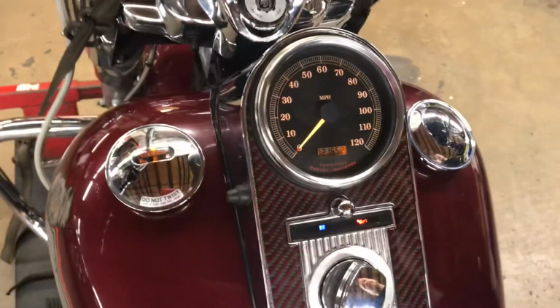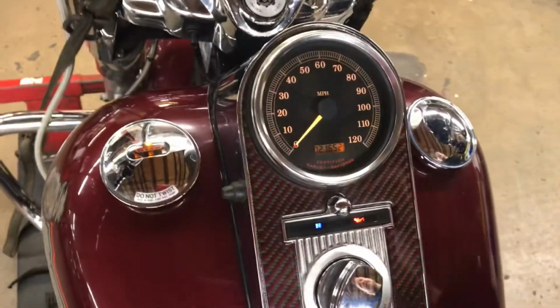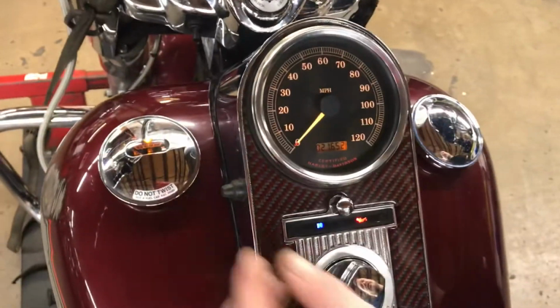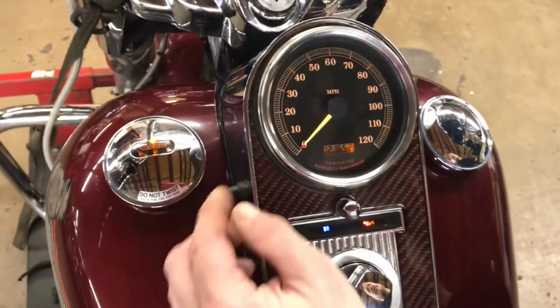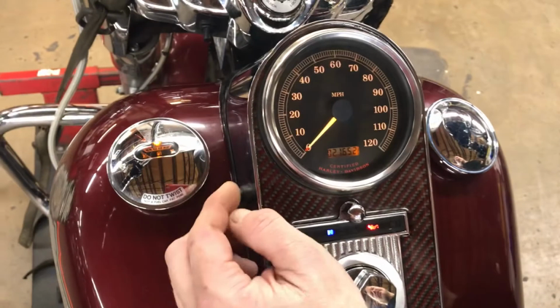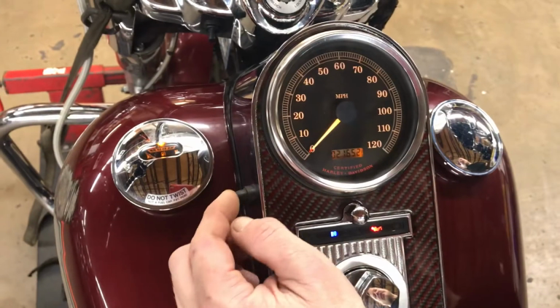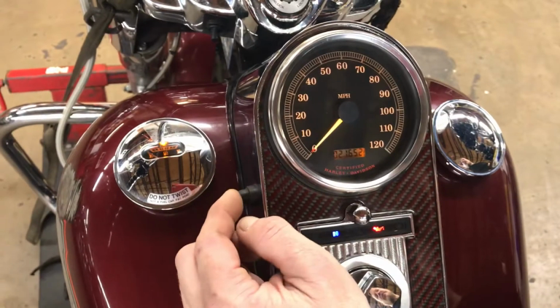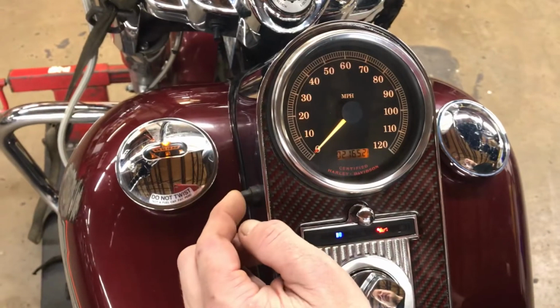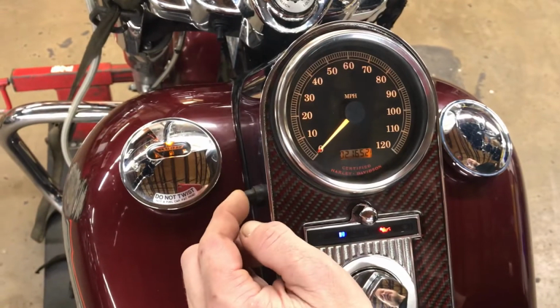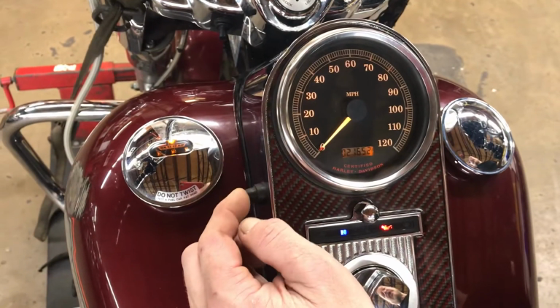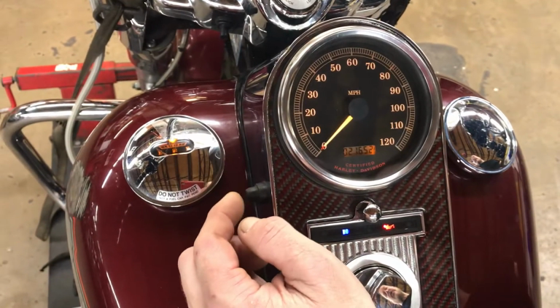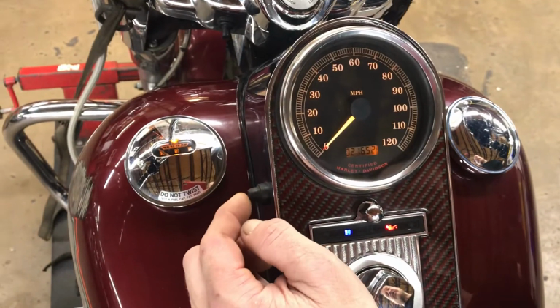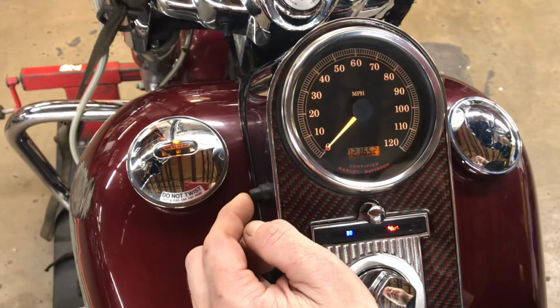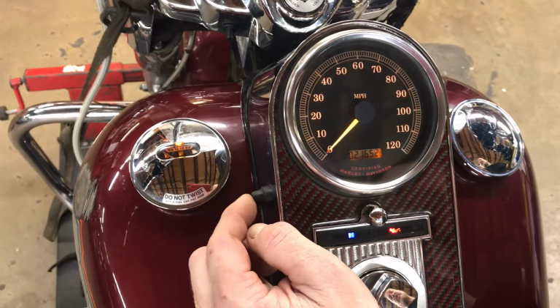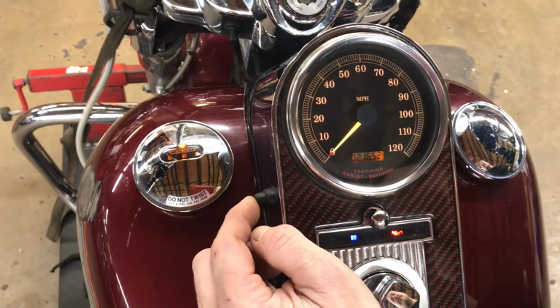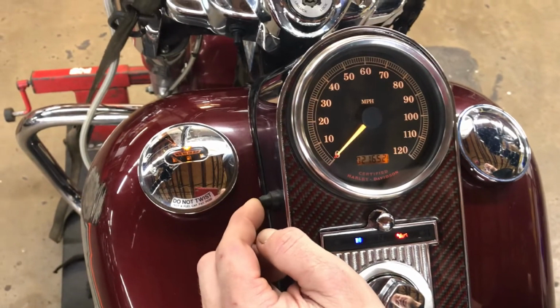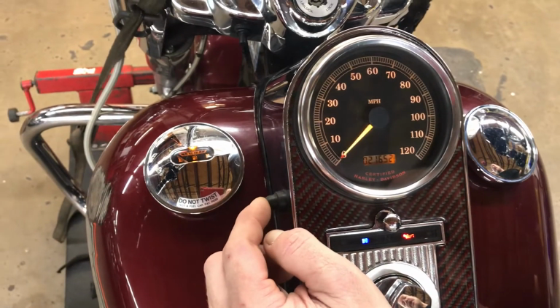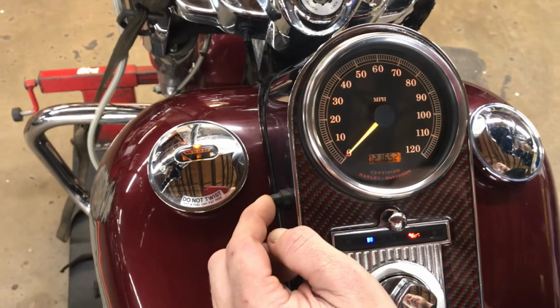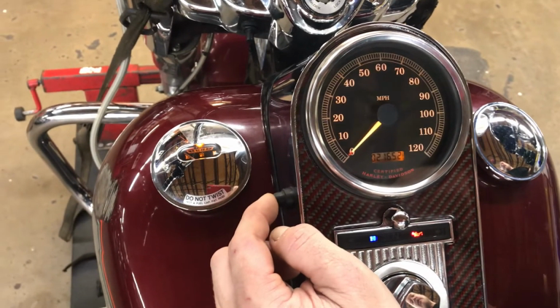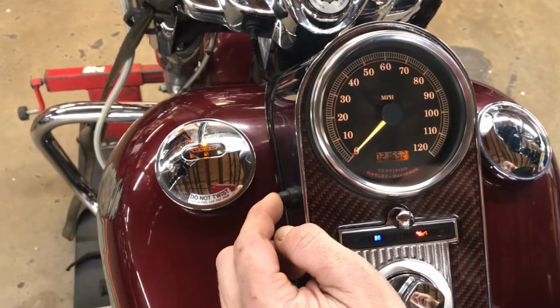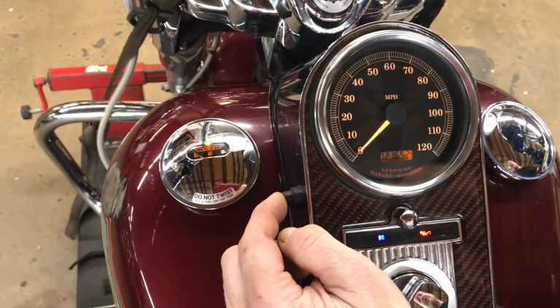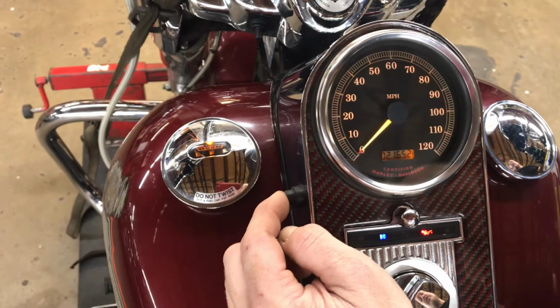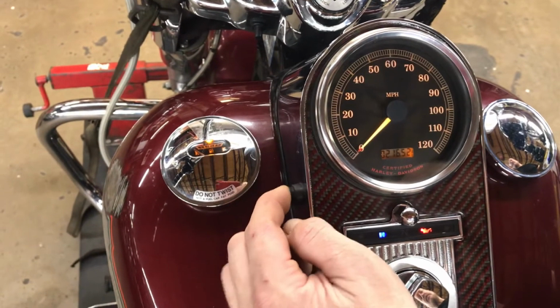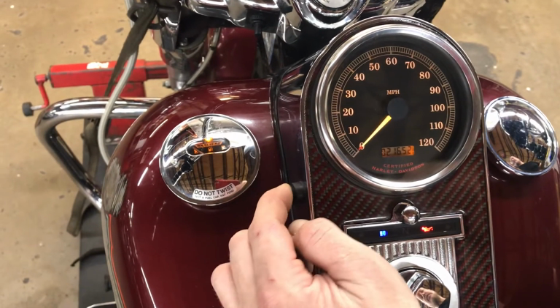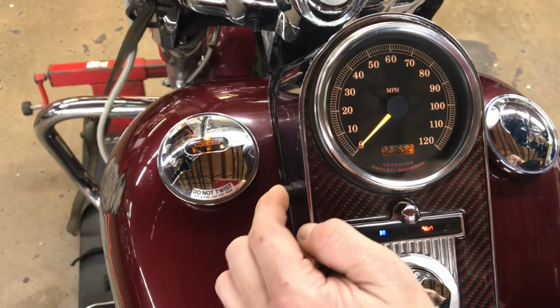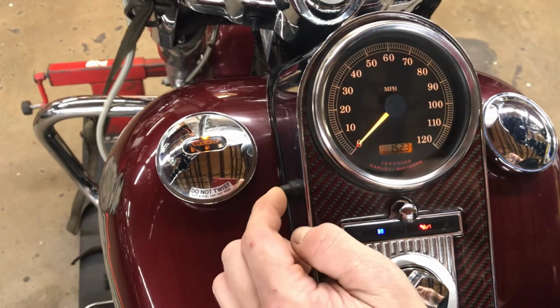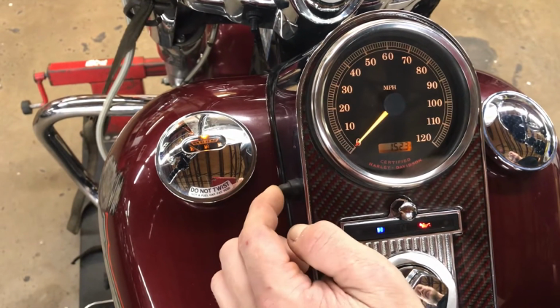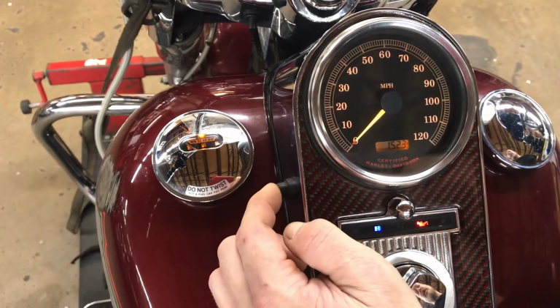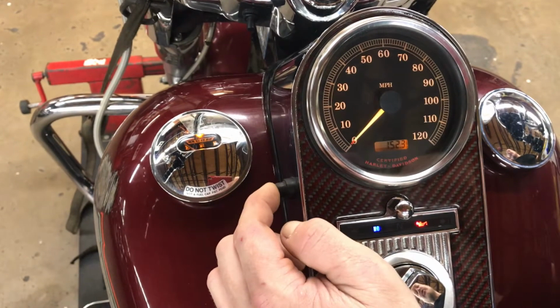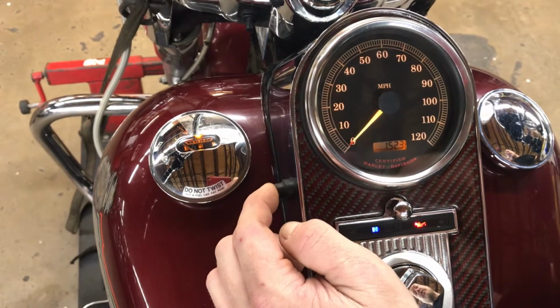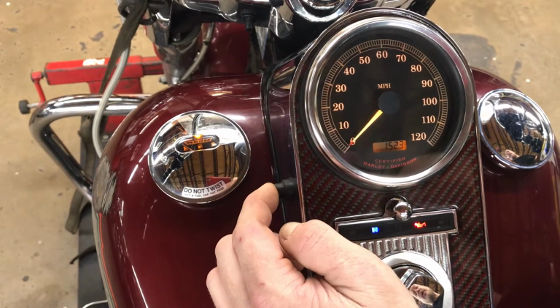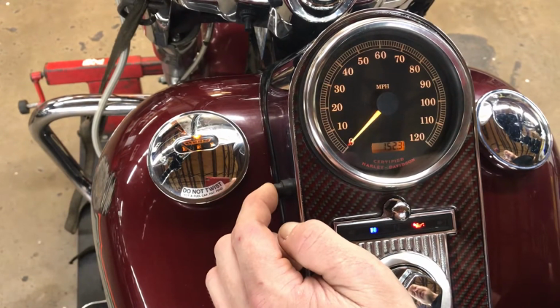This odometer has the following trip functions: mileage and trip mileage.